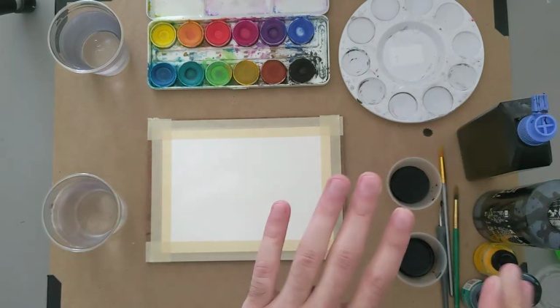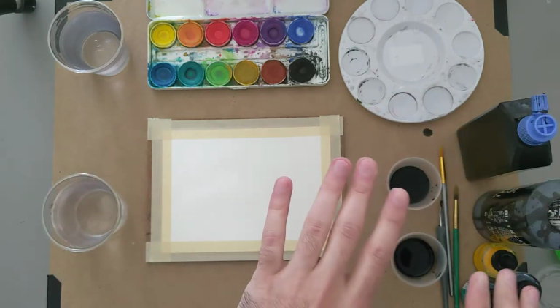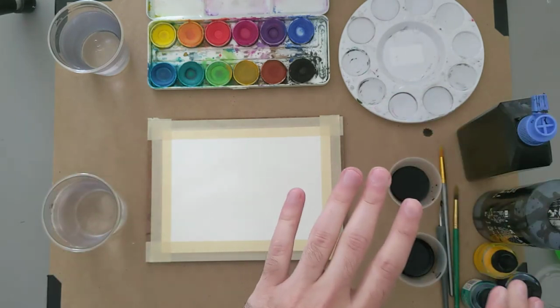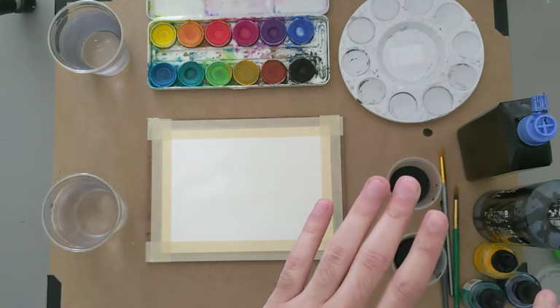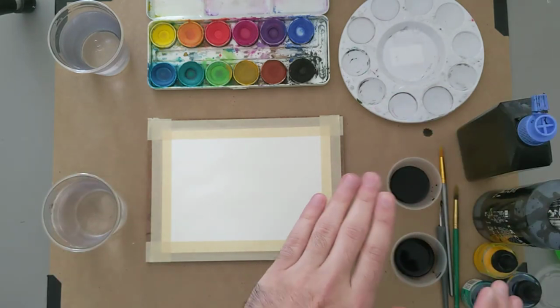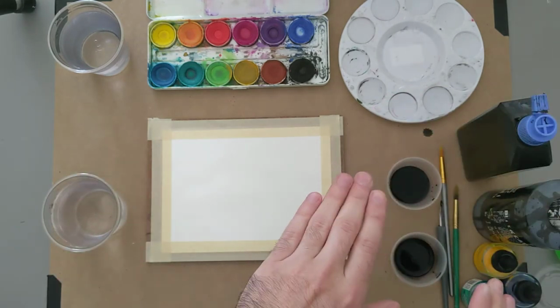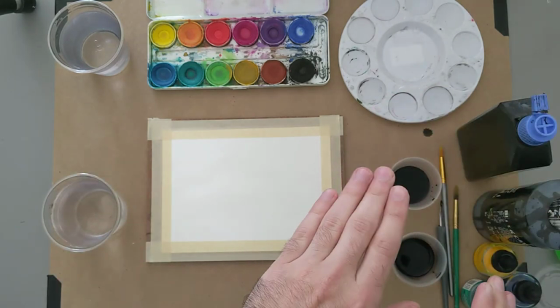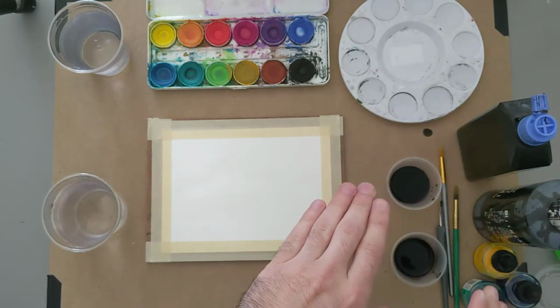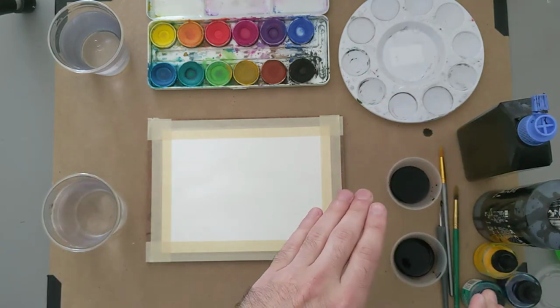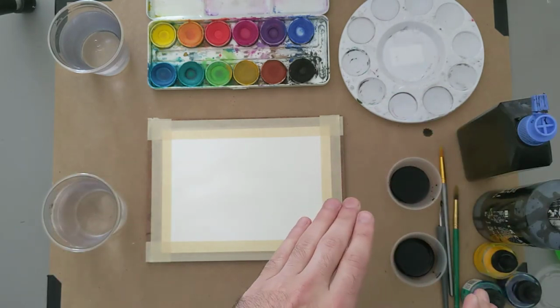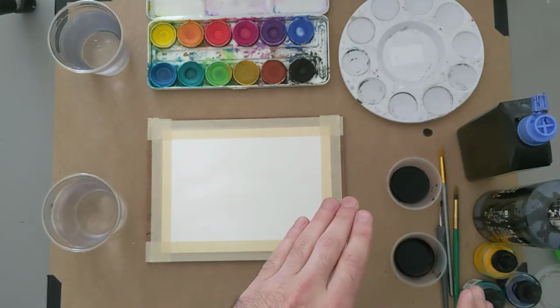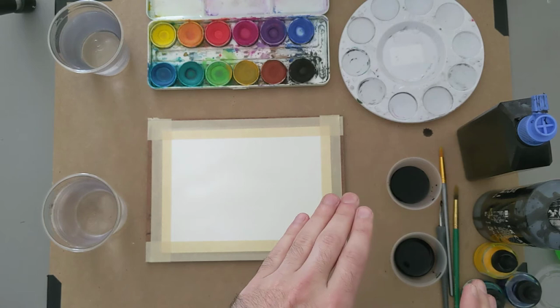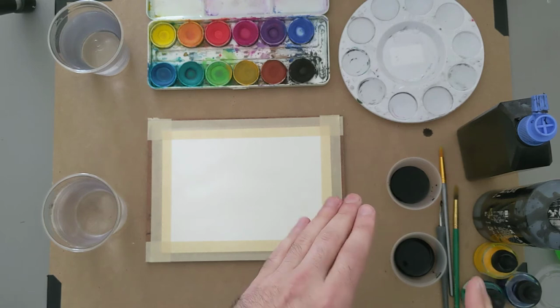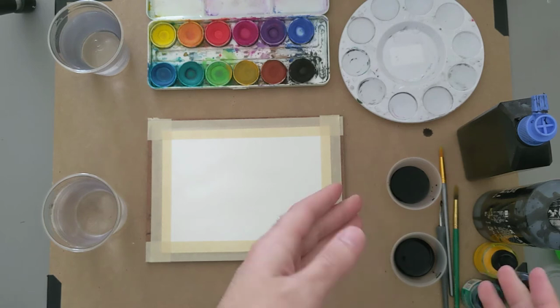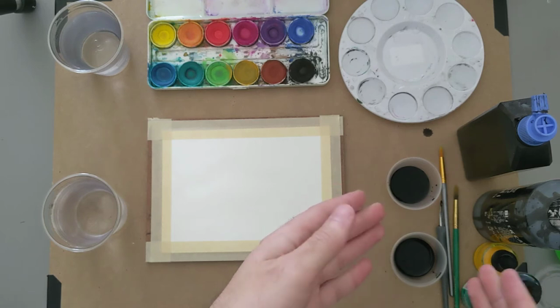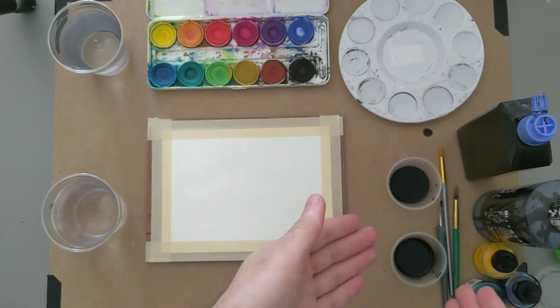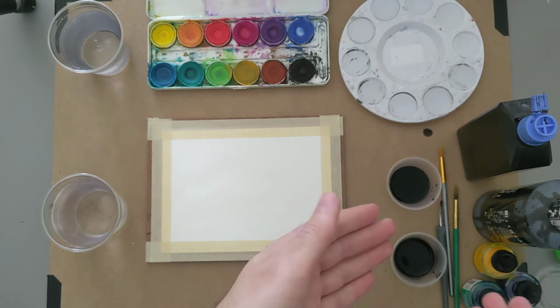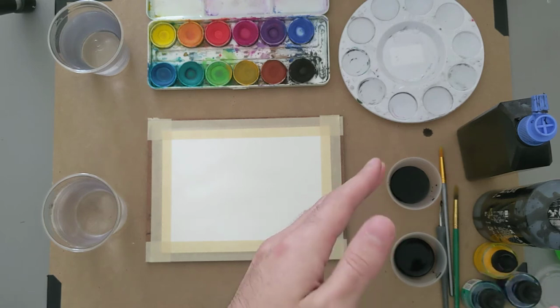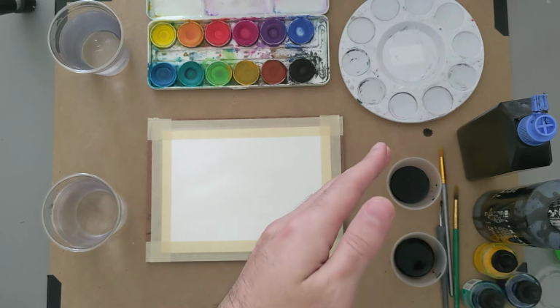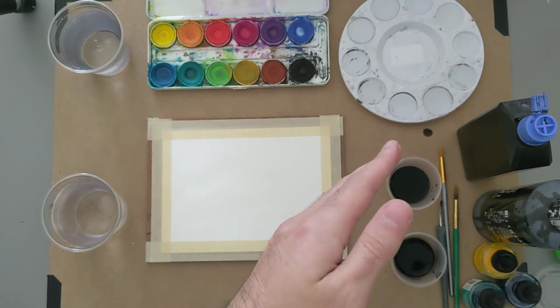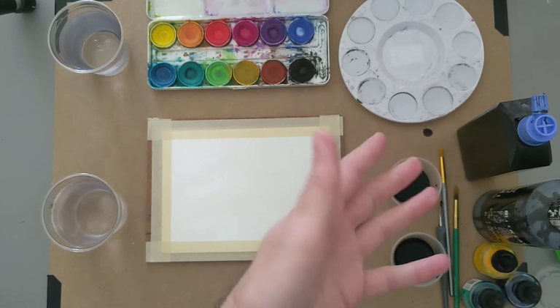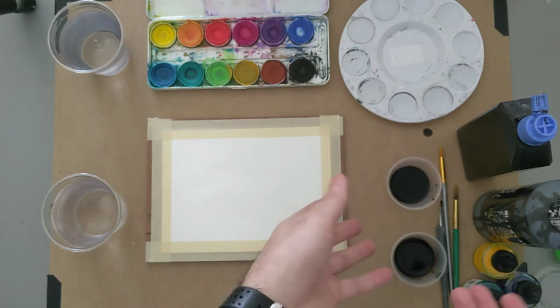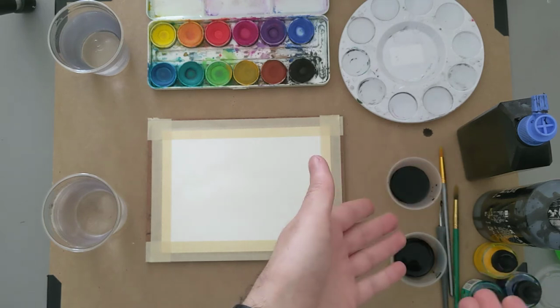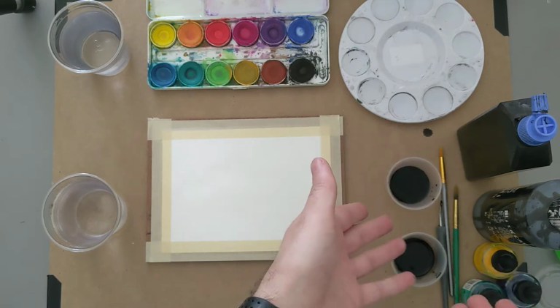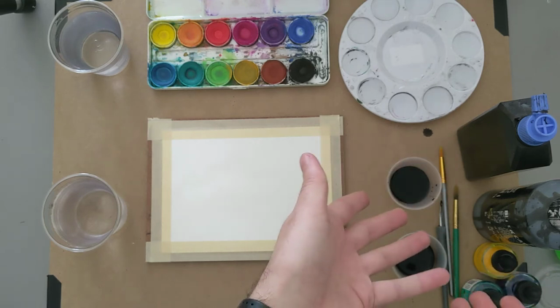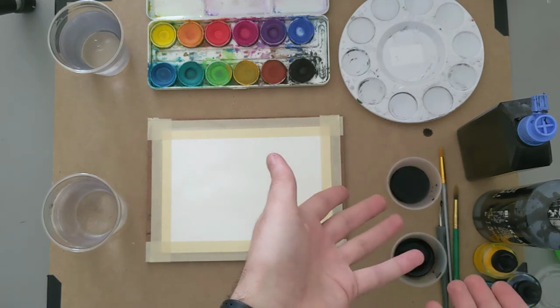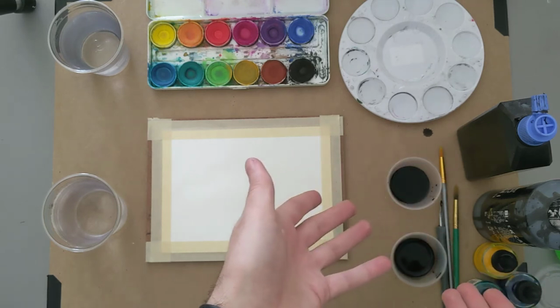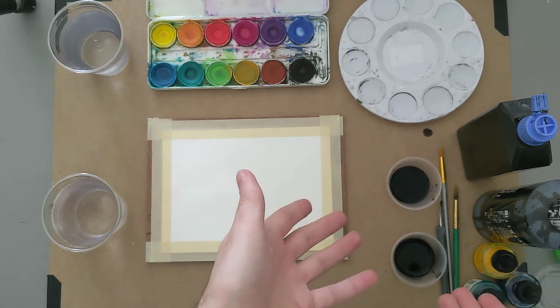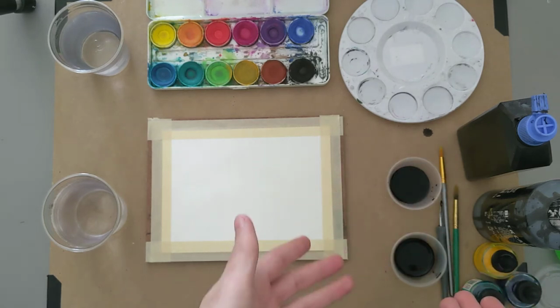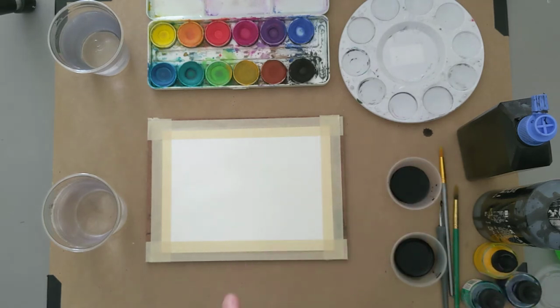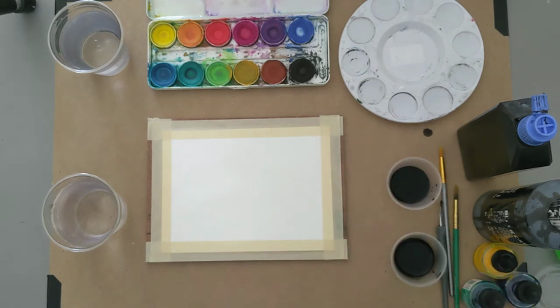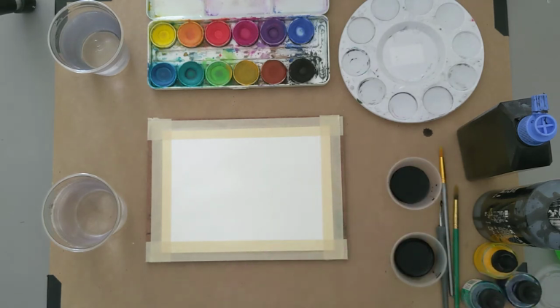Ink can take the form of liquid ink, like we're going to be using today. In the past — and now — it's also been made as sticks, where the ink has been poured into a mold, allowed to dry, and then in order to use it you grind it on a stone and add water. But today we are going to be focused on the liquid form of ink.